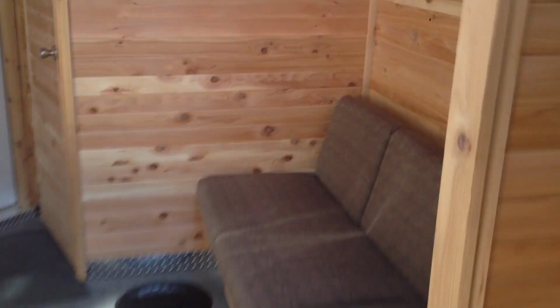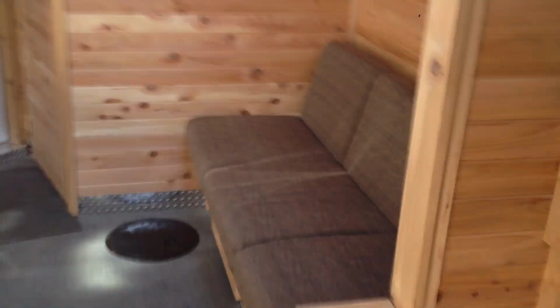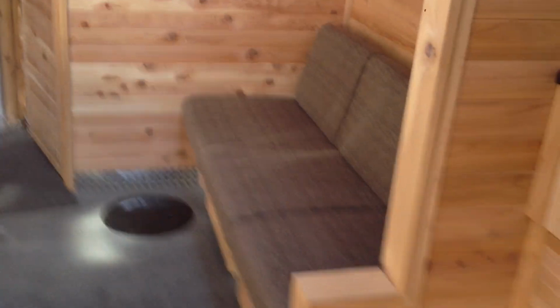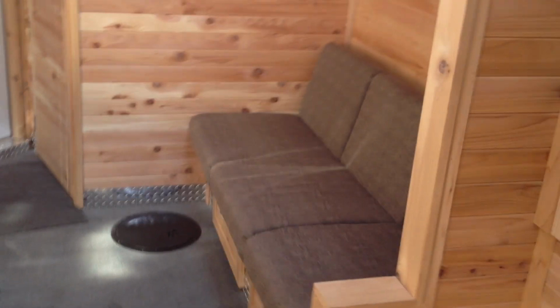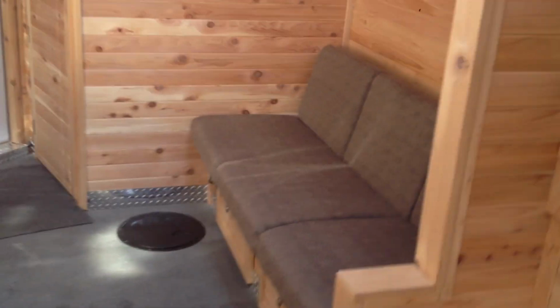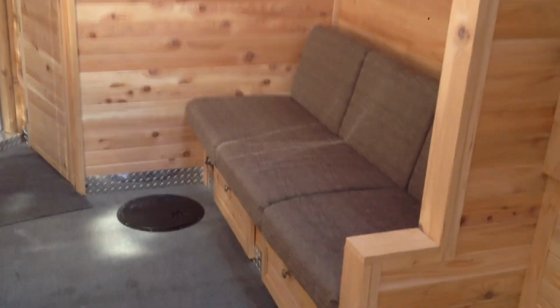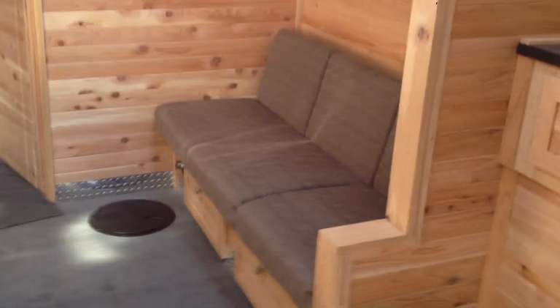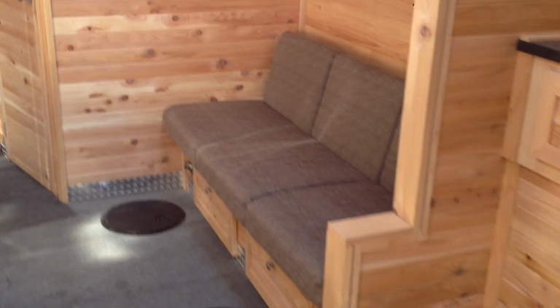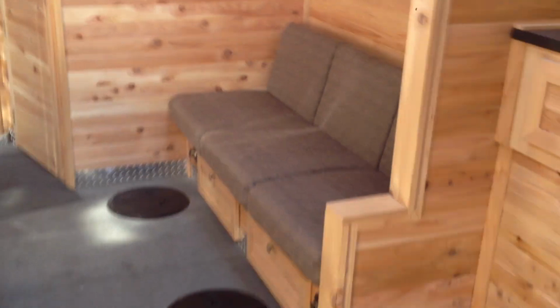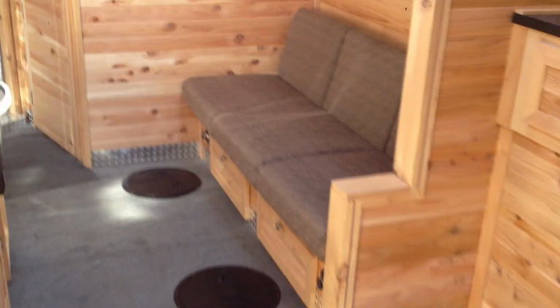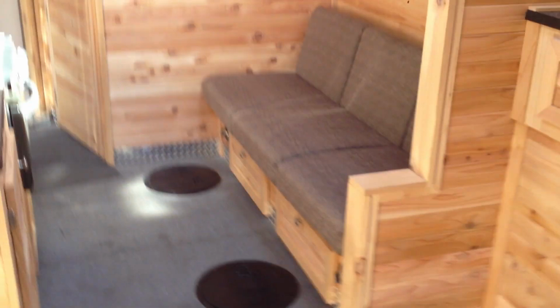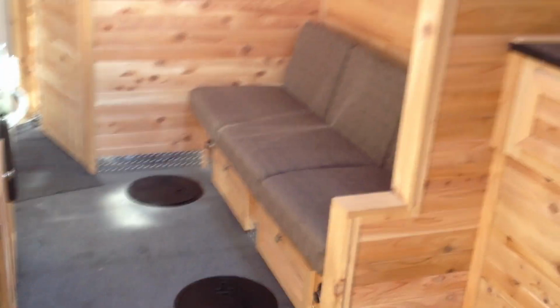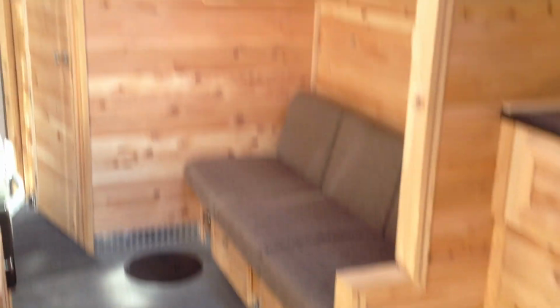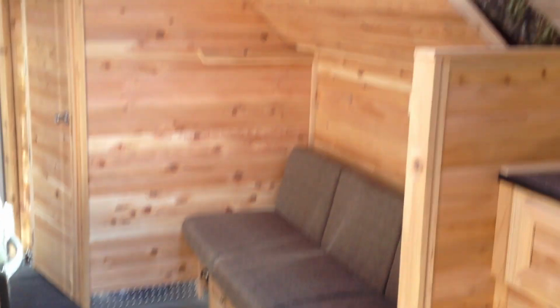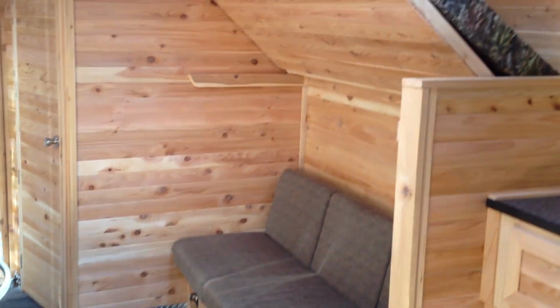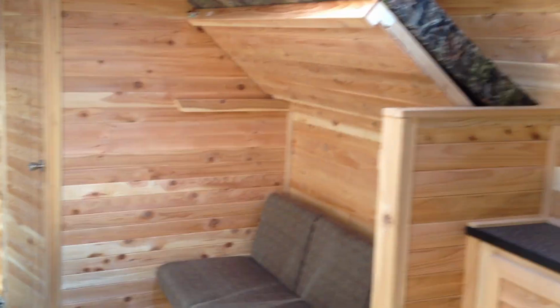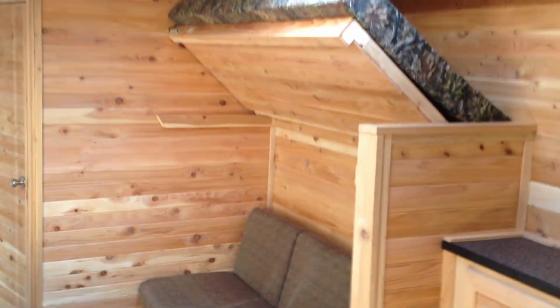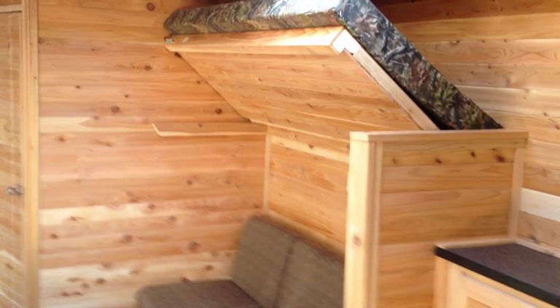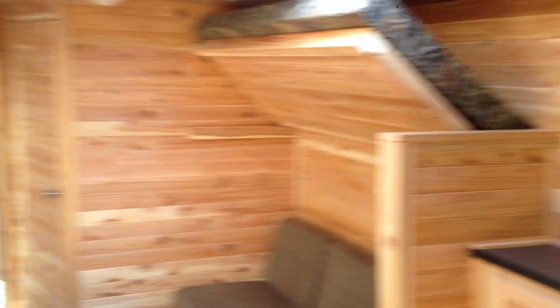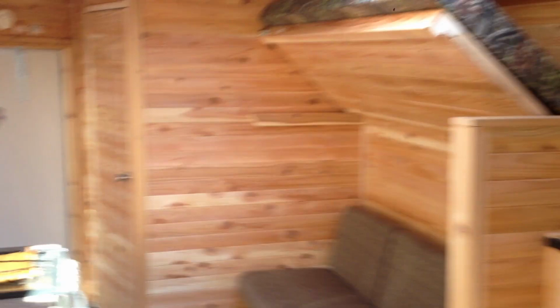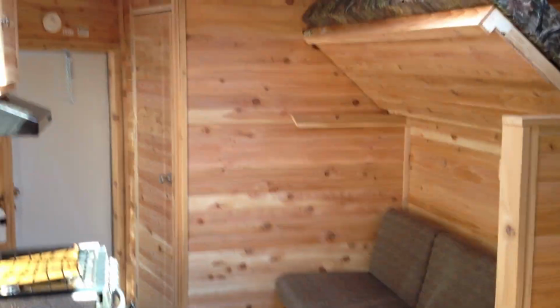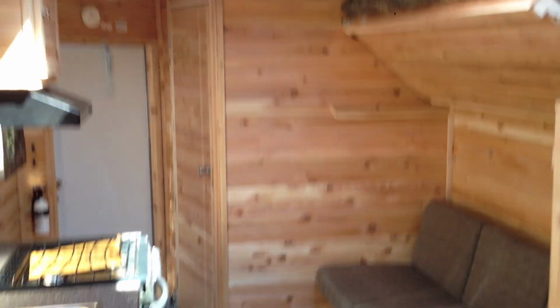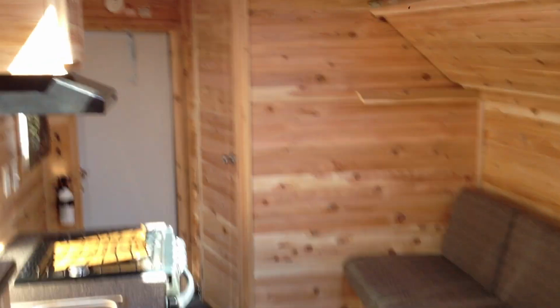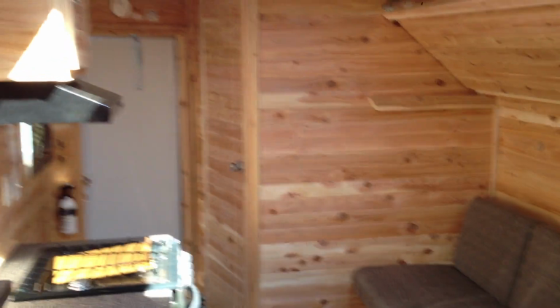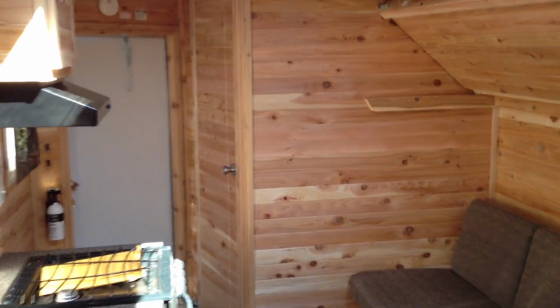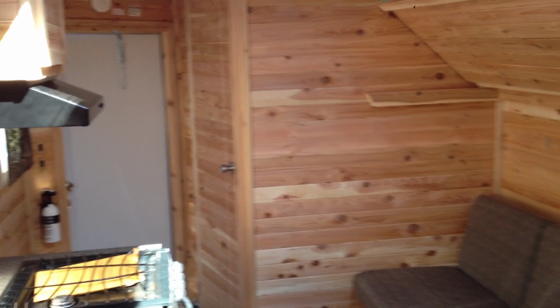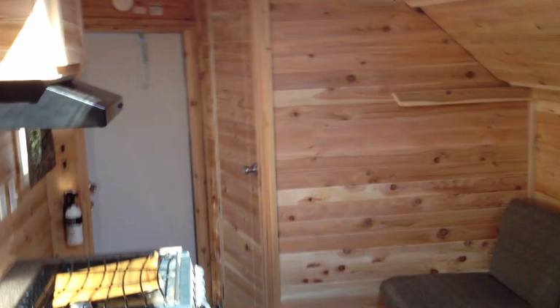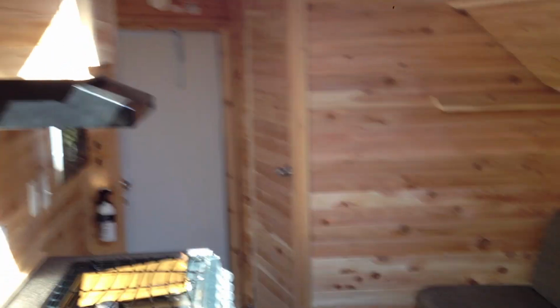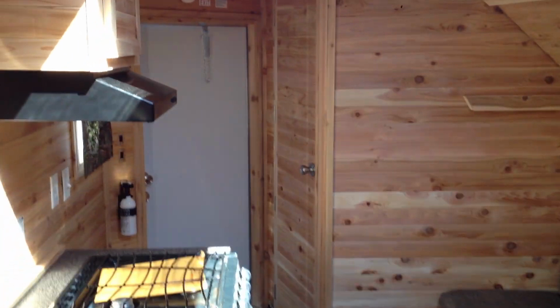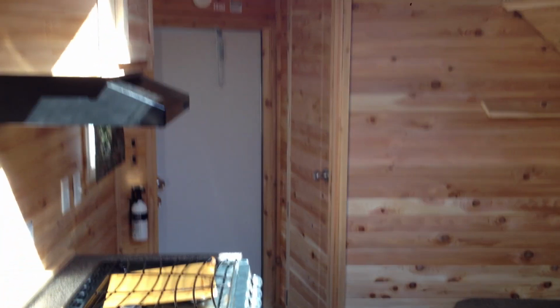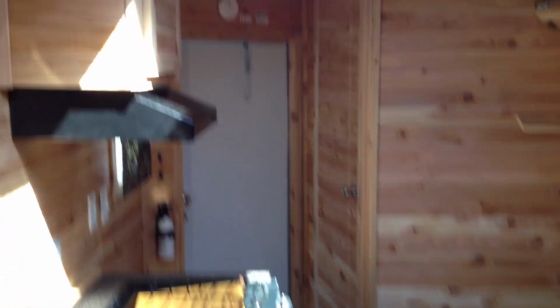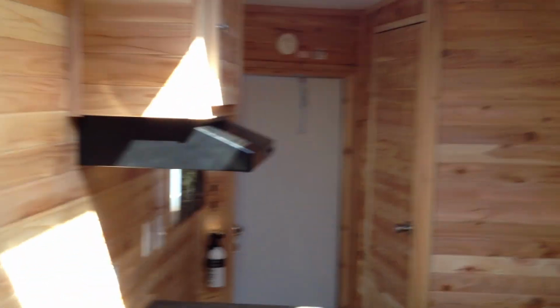Of course, we have the ever so popular couch that you'd see in the Lake of the Woods style, and the bunk over top here. We have your standard bathroom in the front.